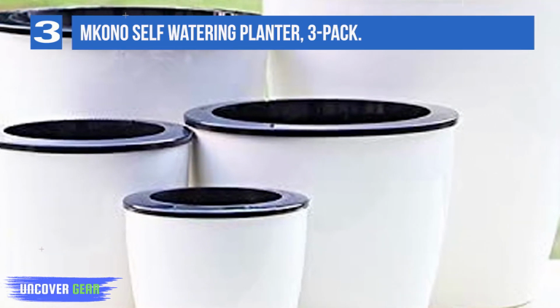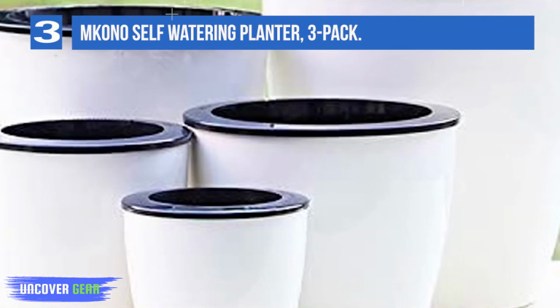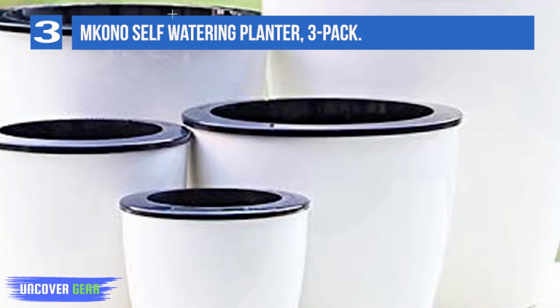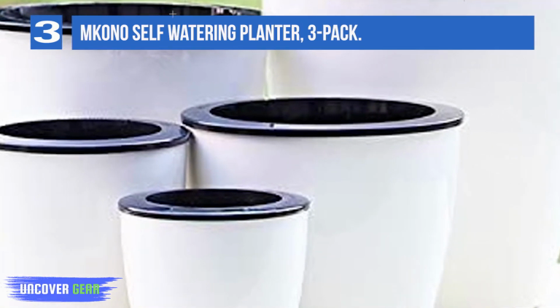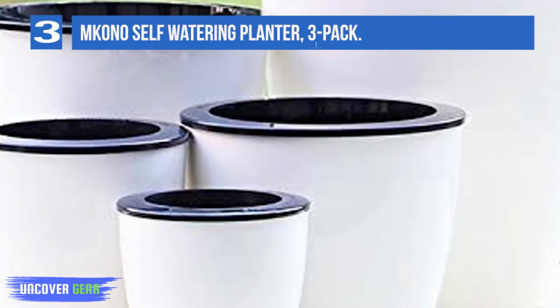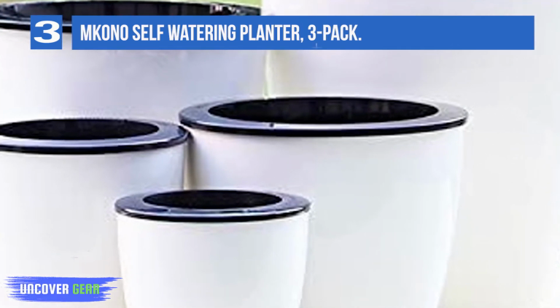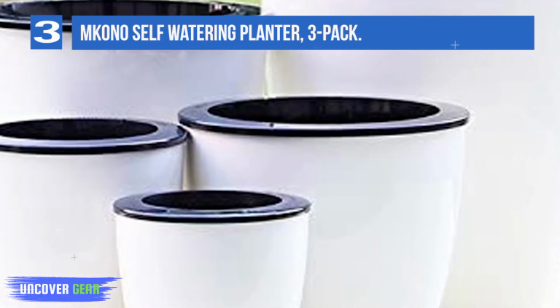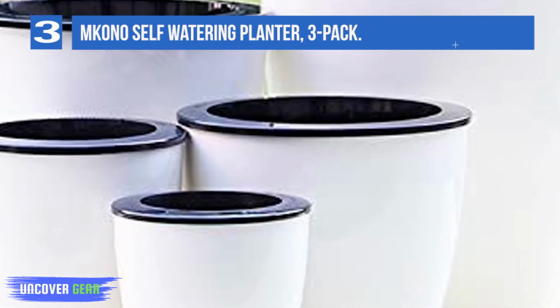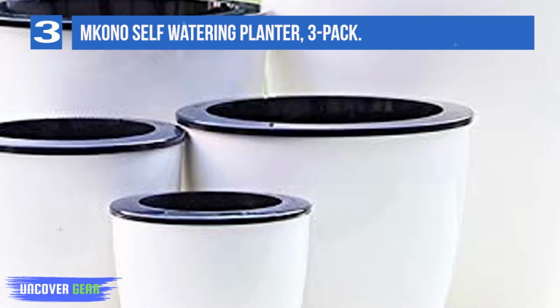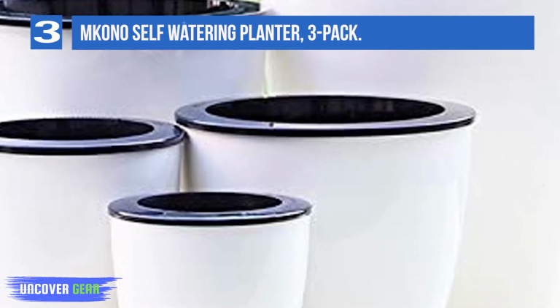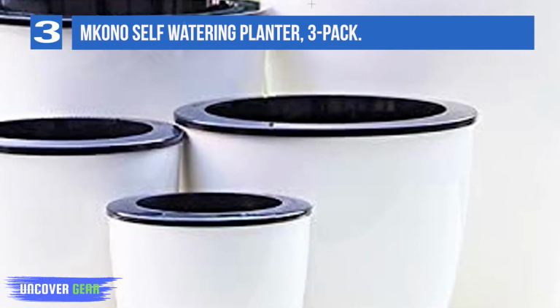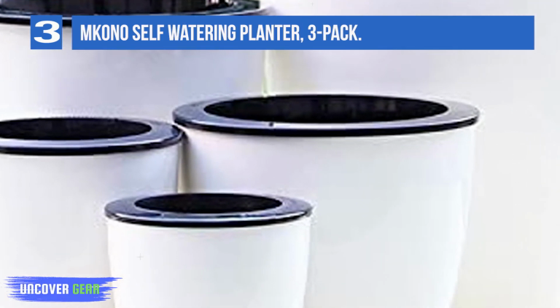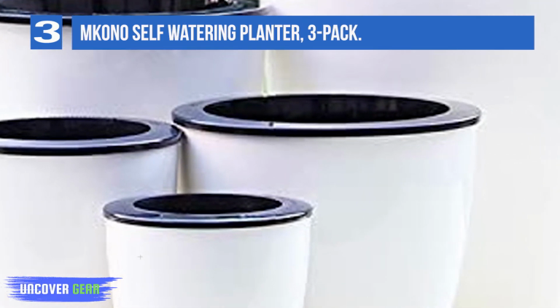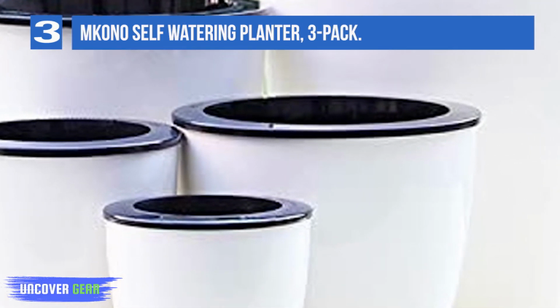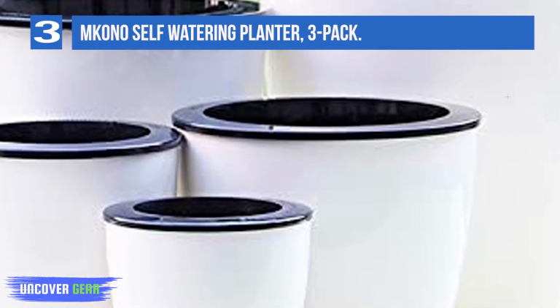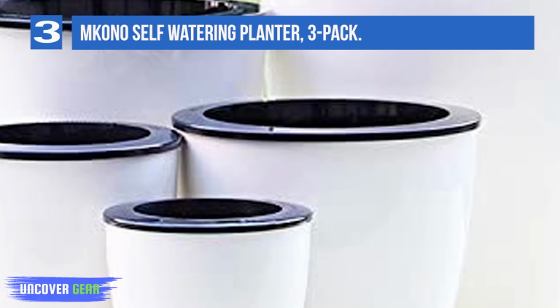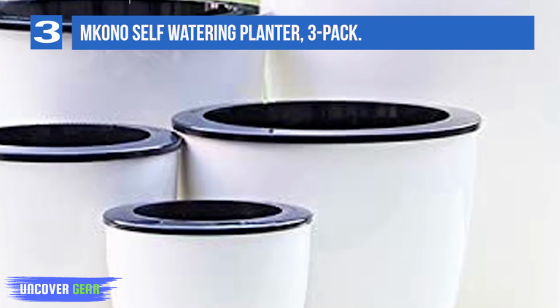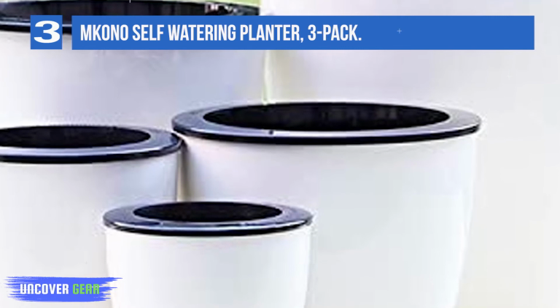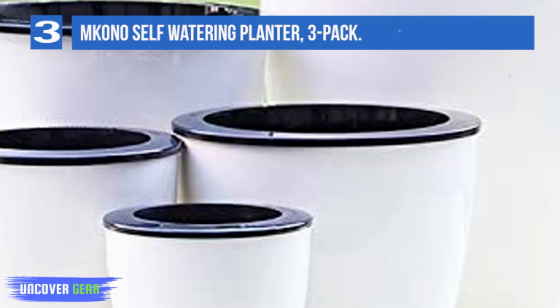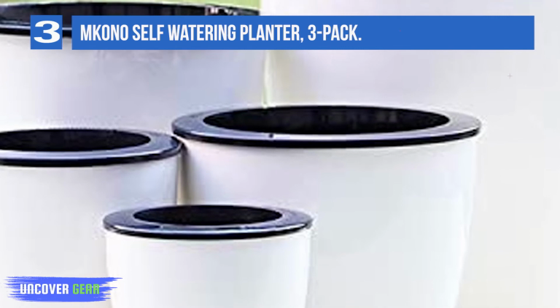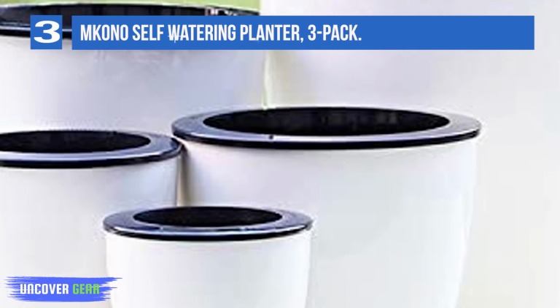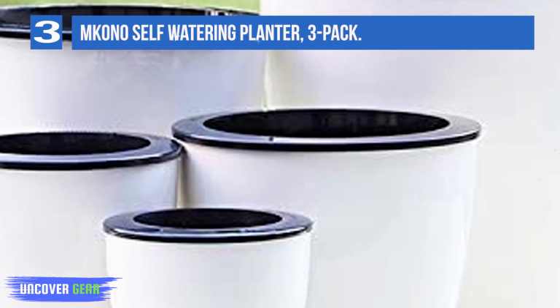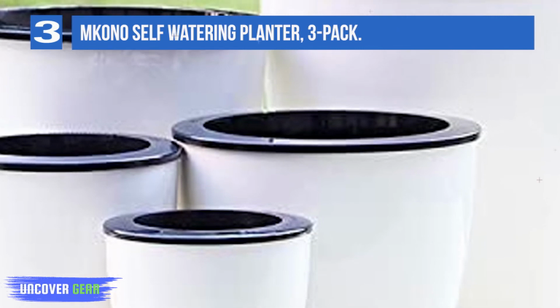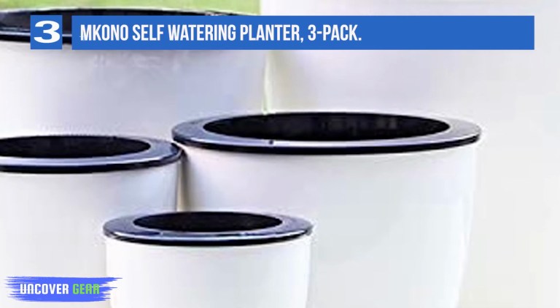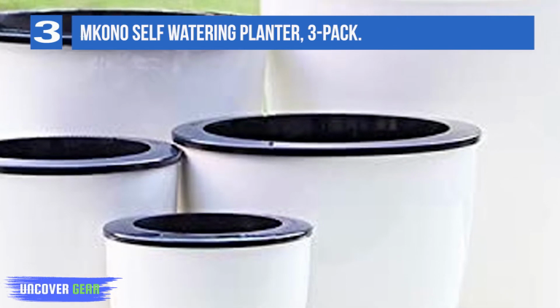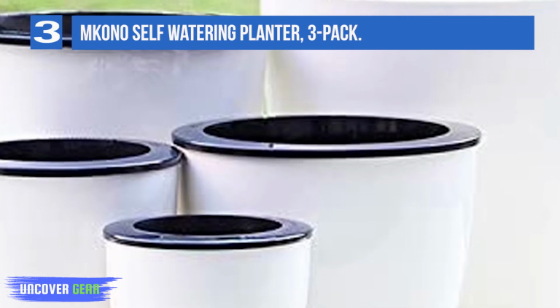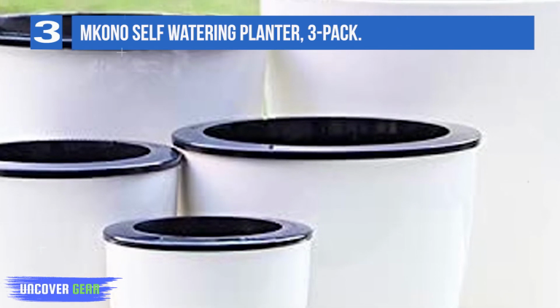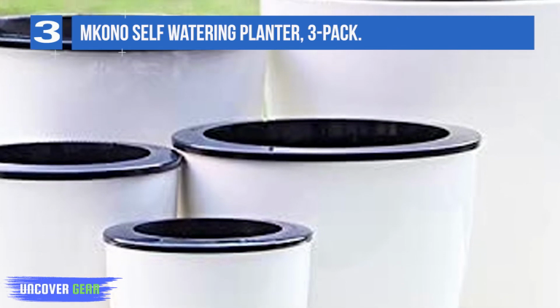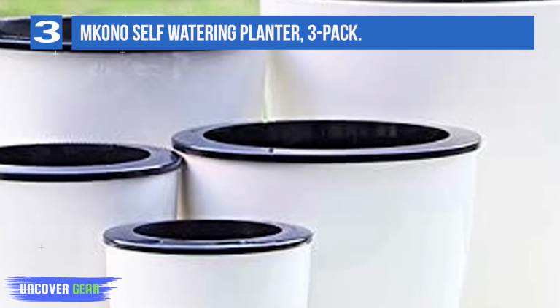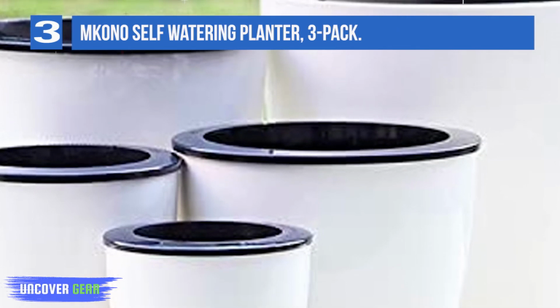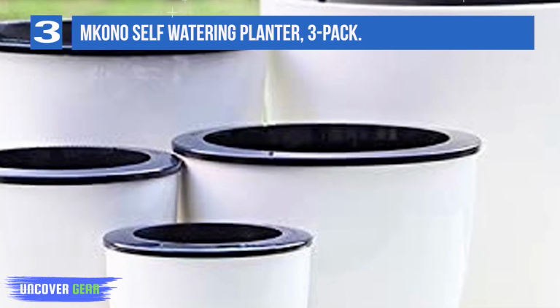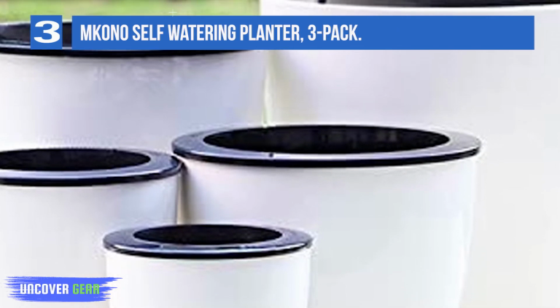Some reviewers note they marked the fill line with tape or a marker, since there's no indicator line on the pot itself.